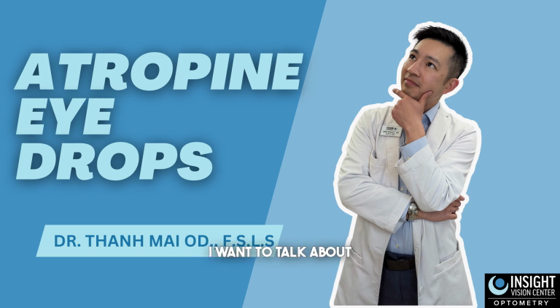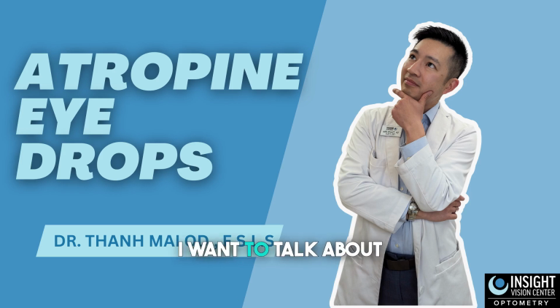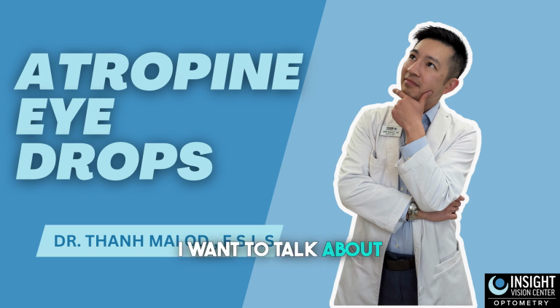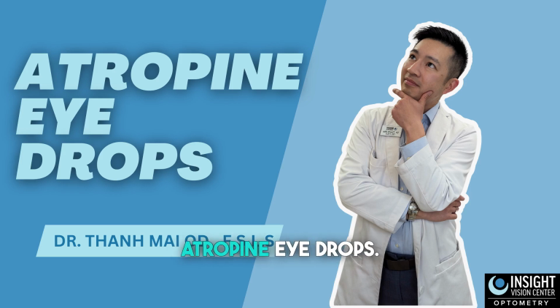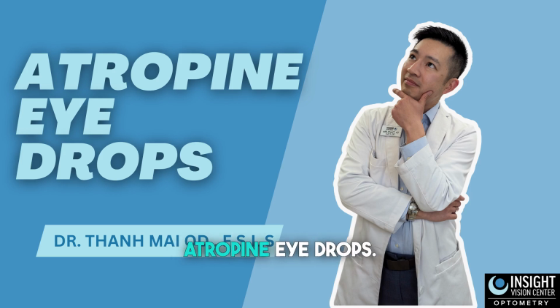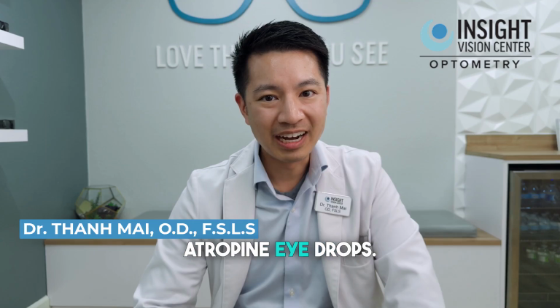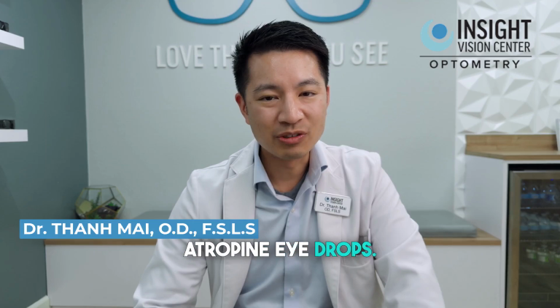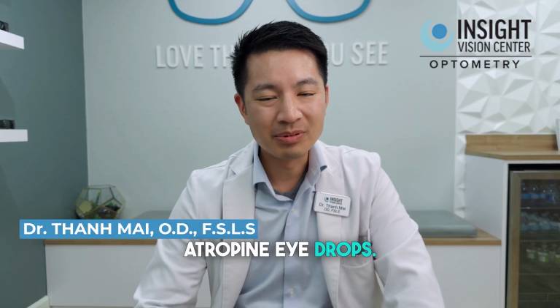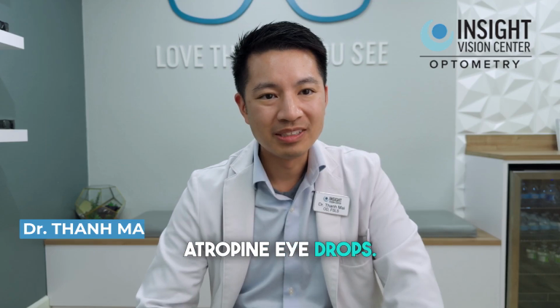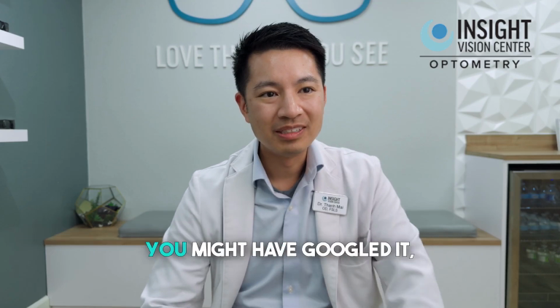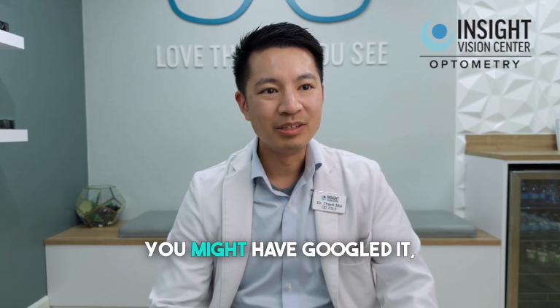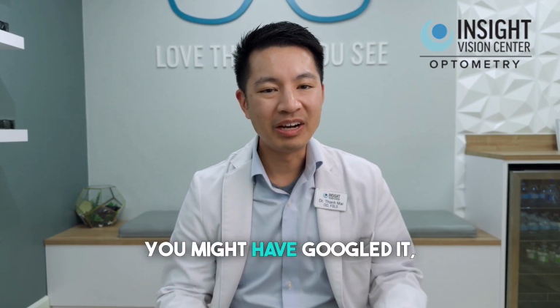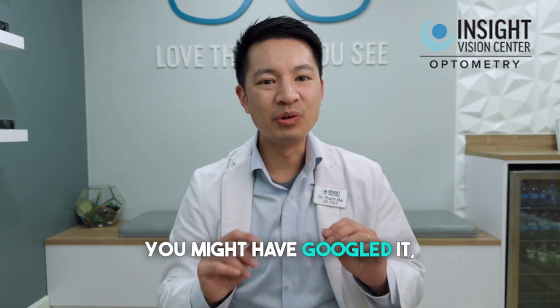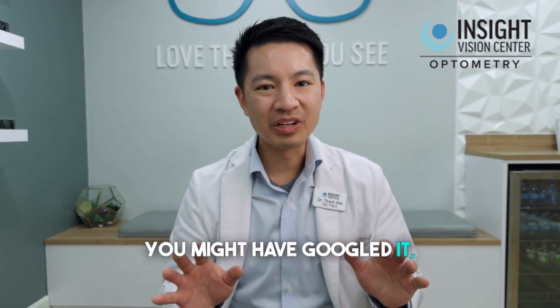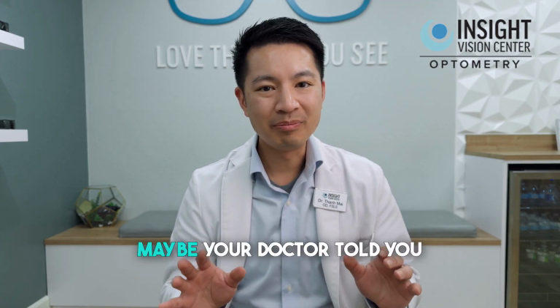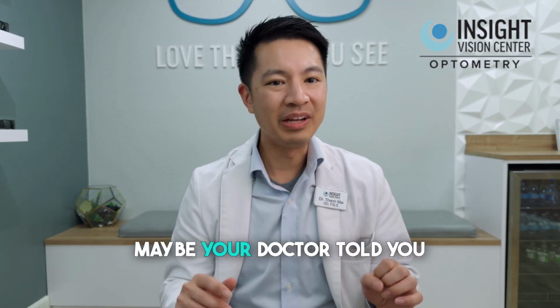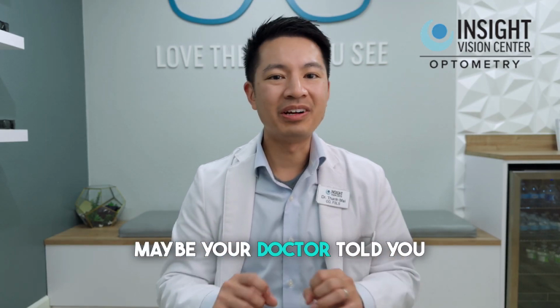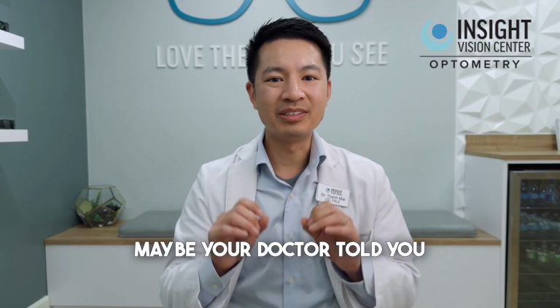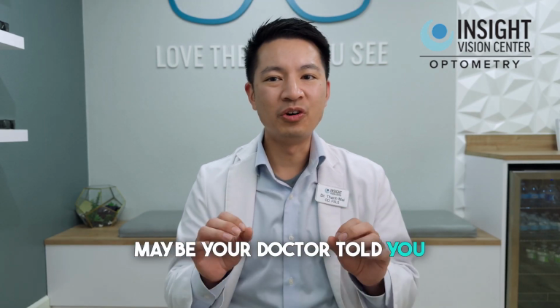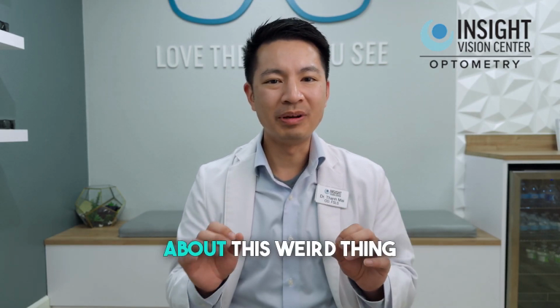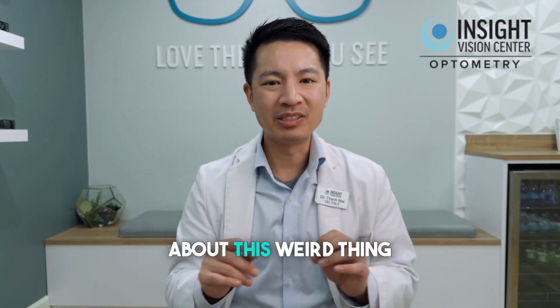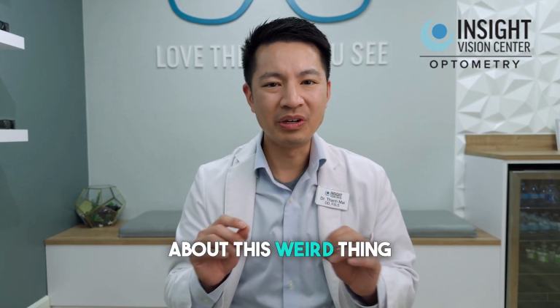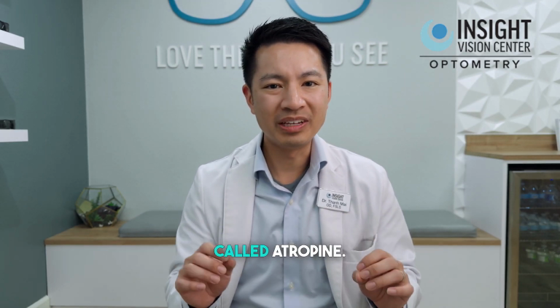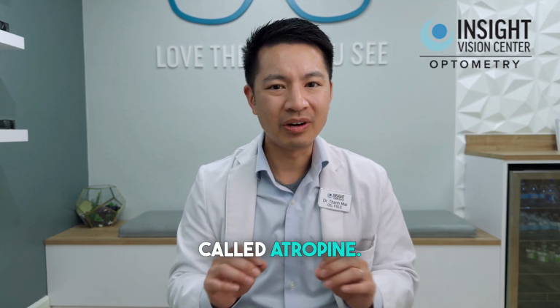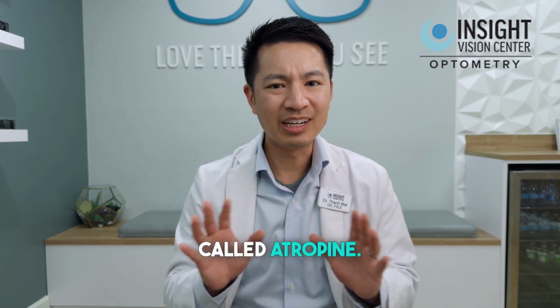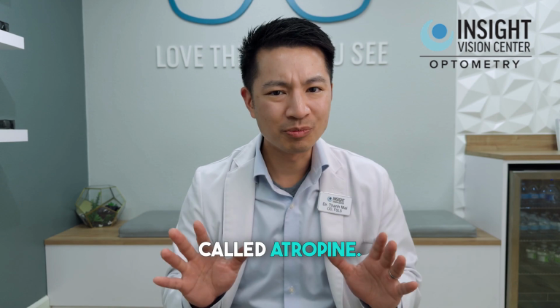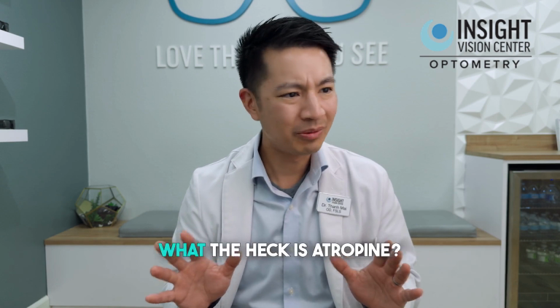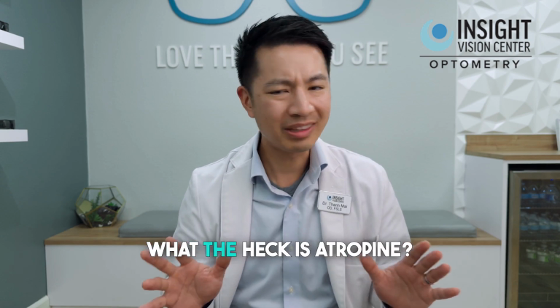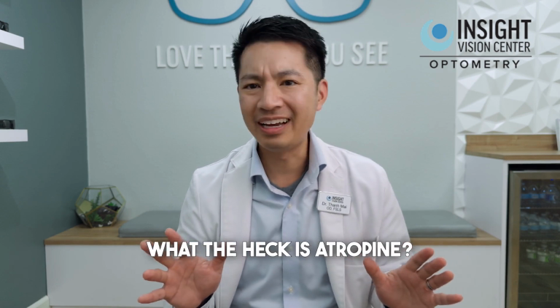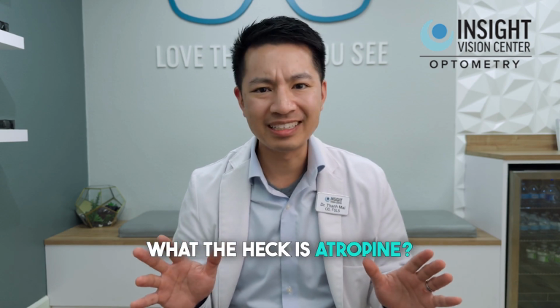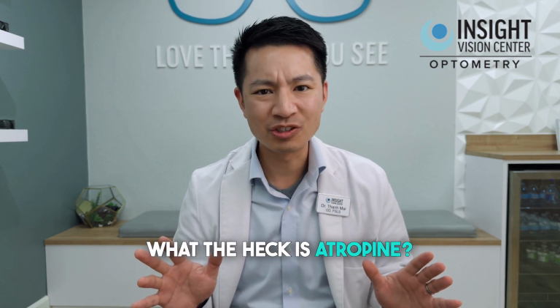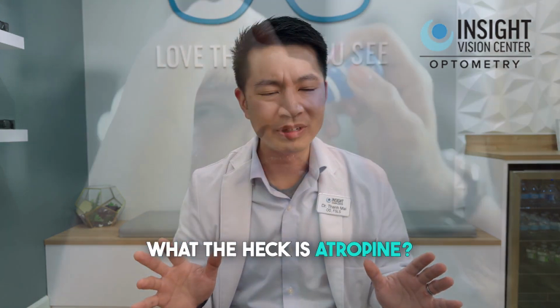I want to talk about atropine eye drops. You might have googled it, or maybe your doctor told you about this weird thing called atropine. What the heck is atropine?